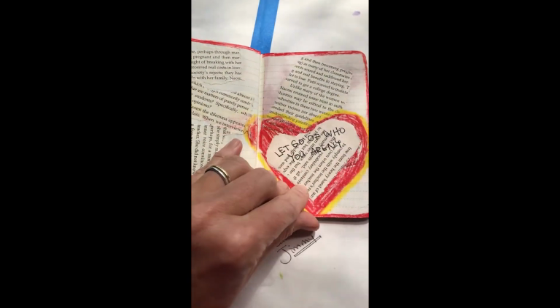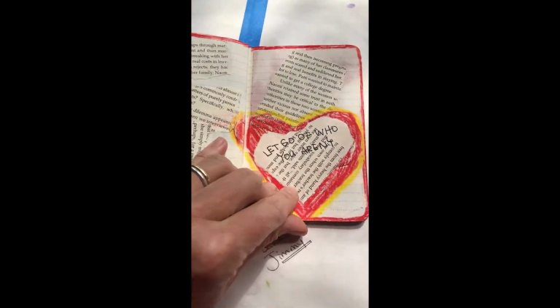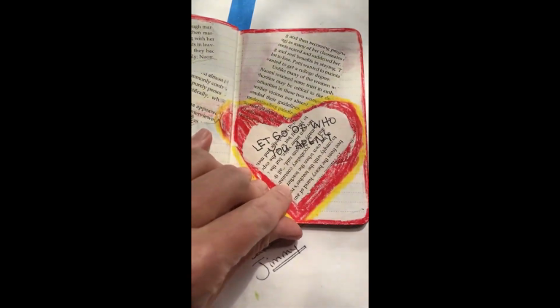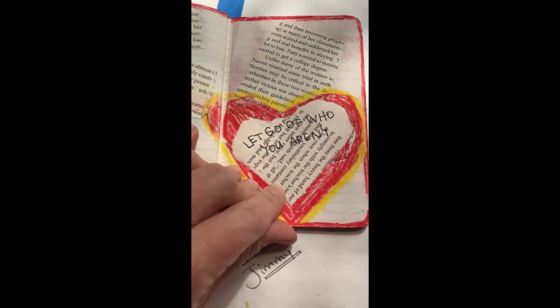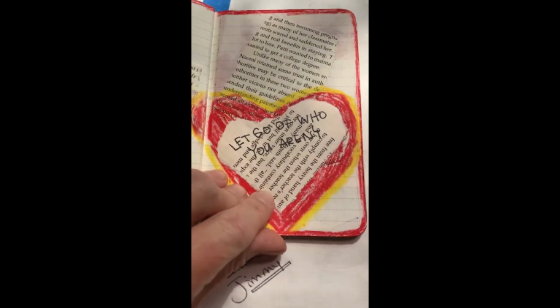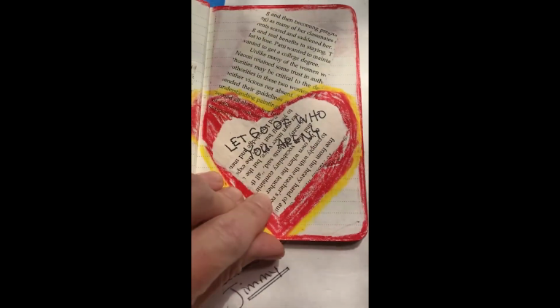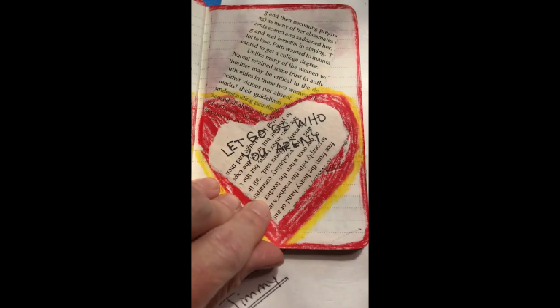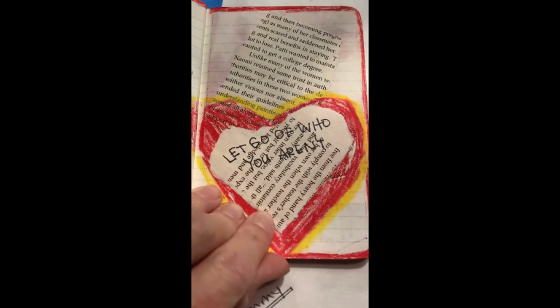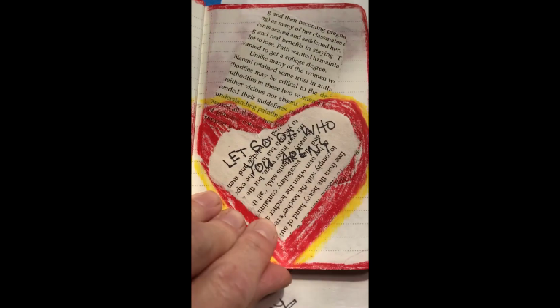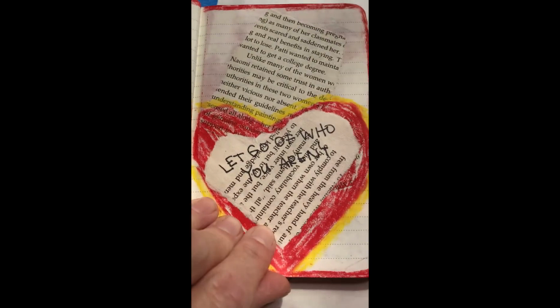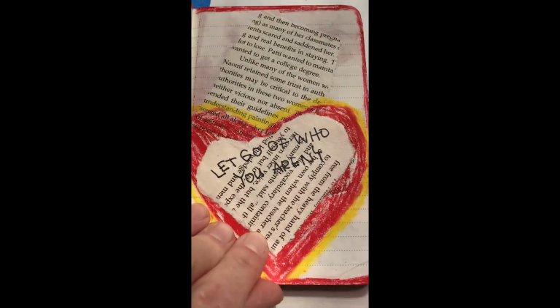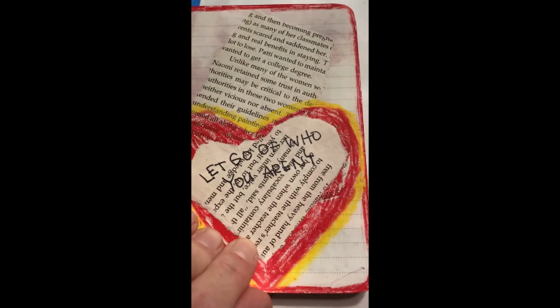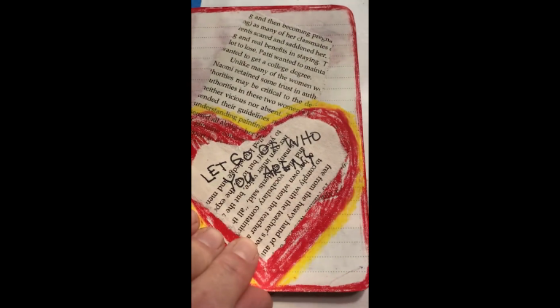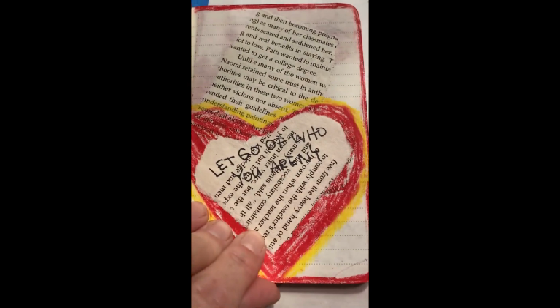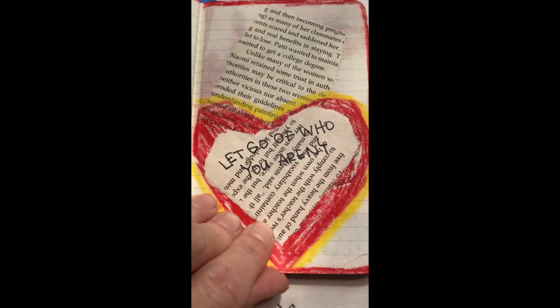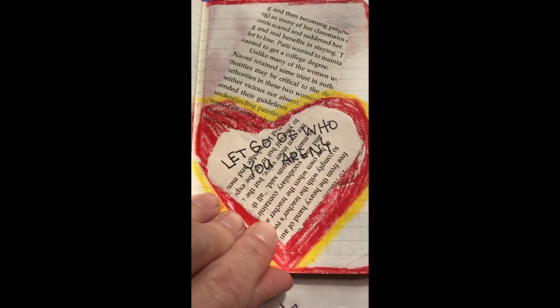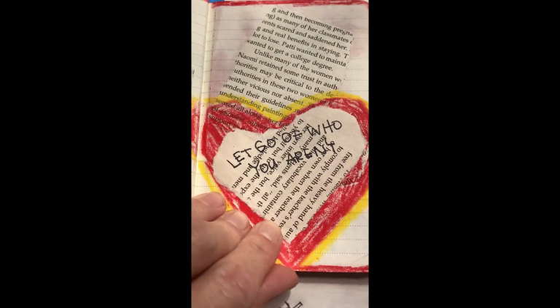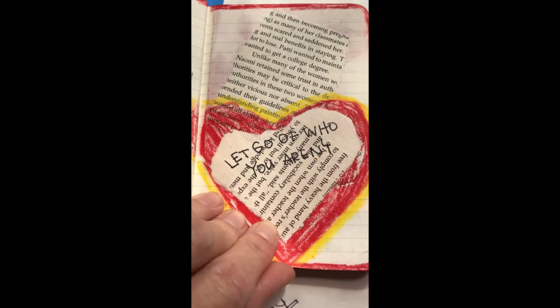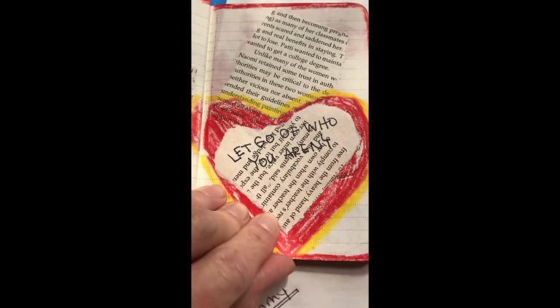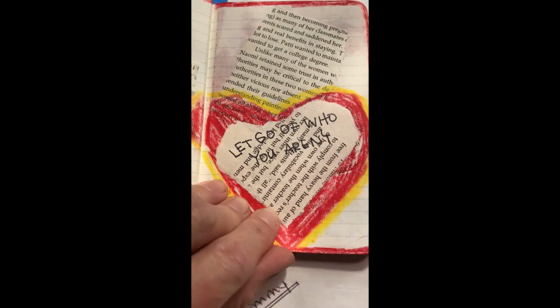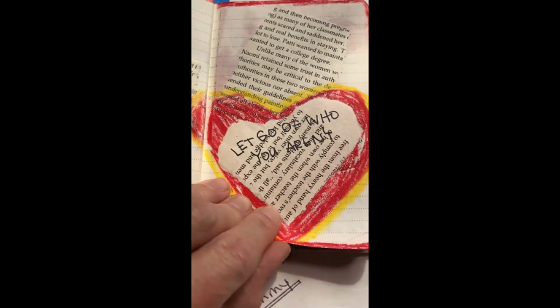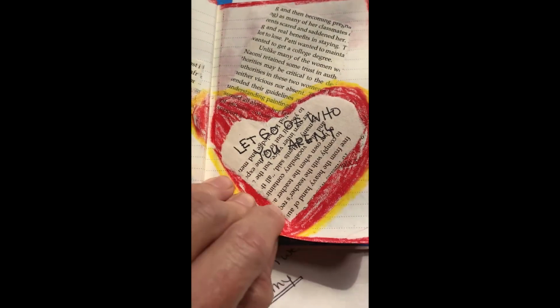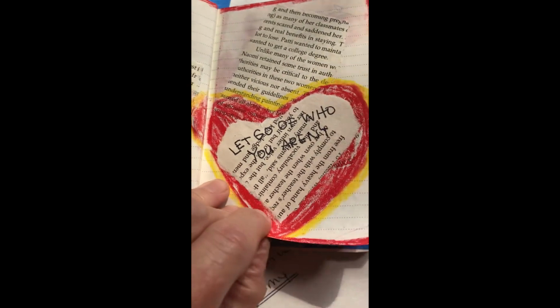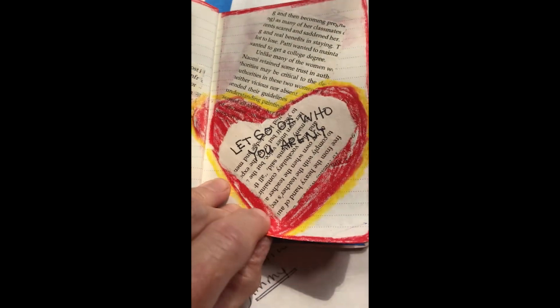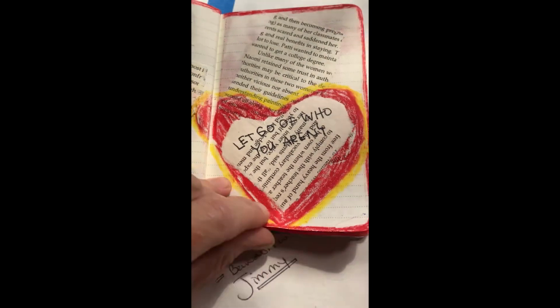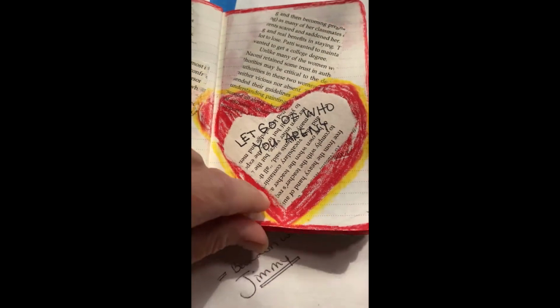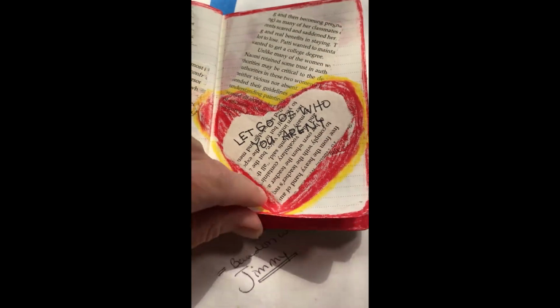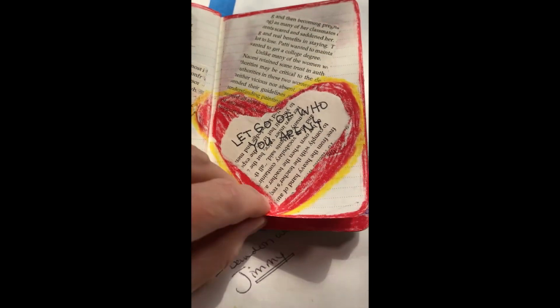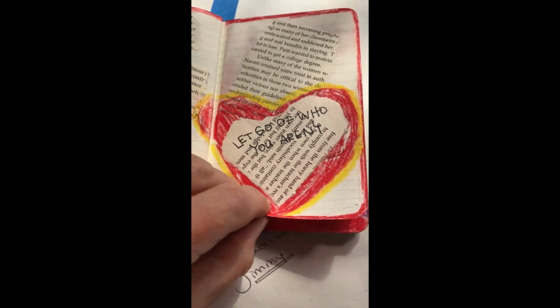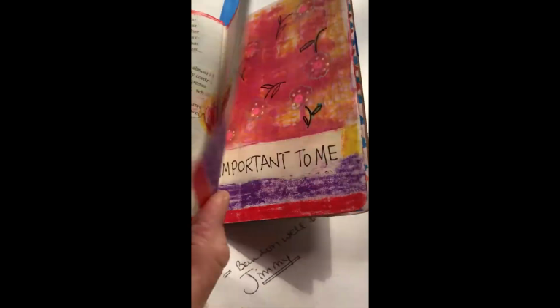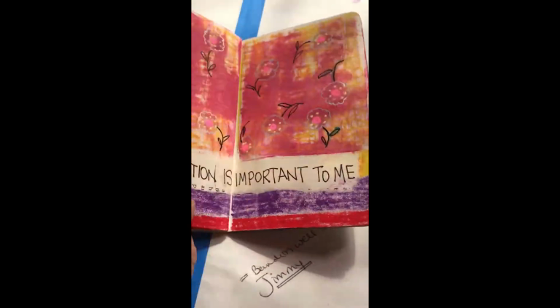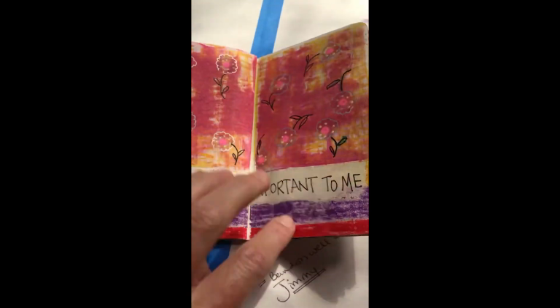'Let go of who you aren't.' That has been hard for me. I'm still working on it.